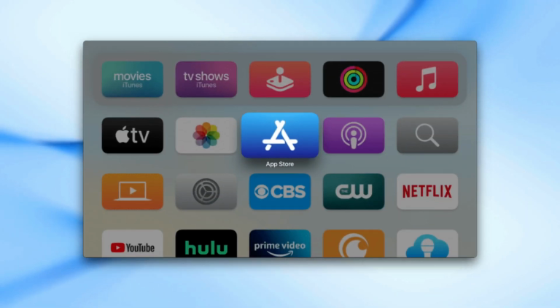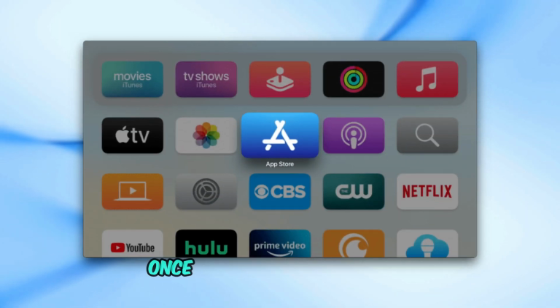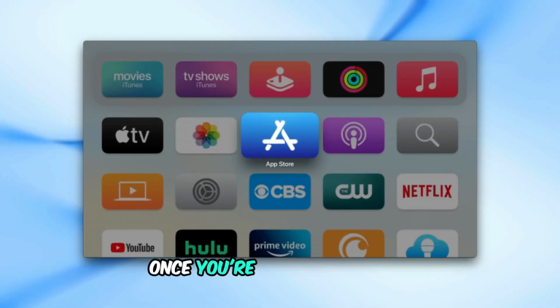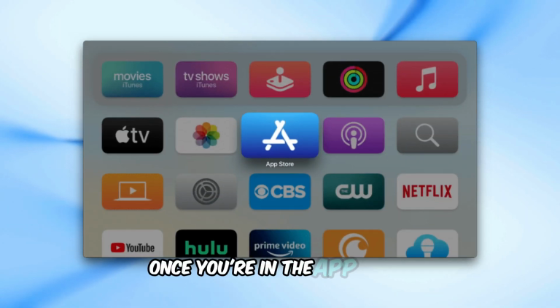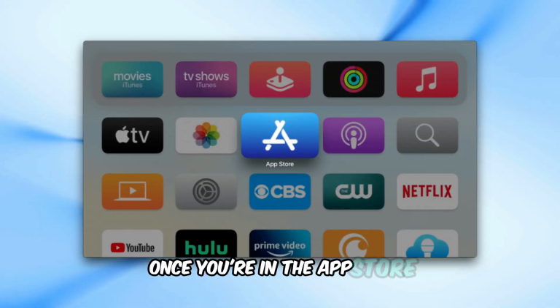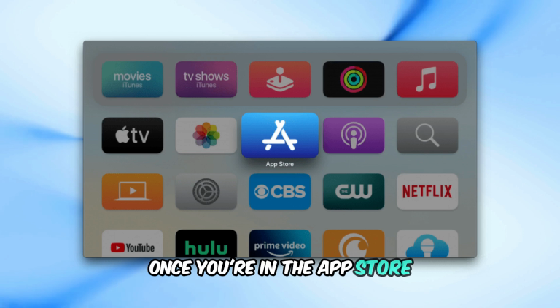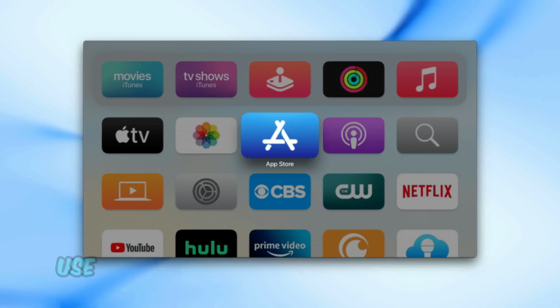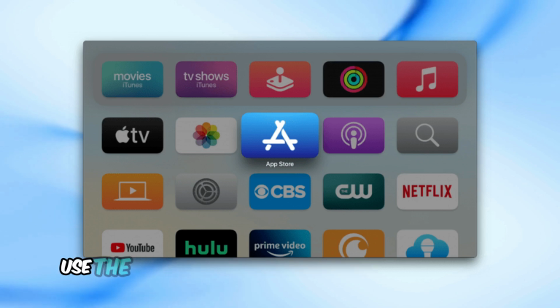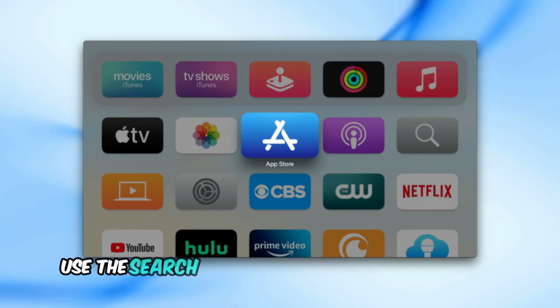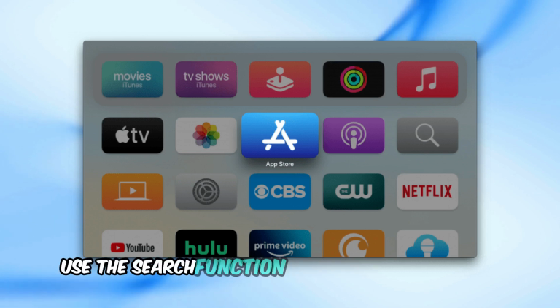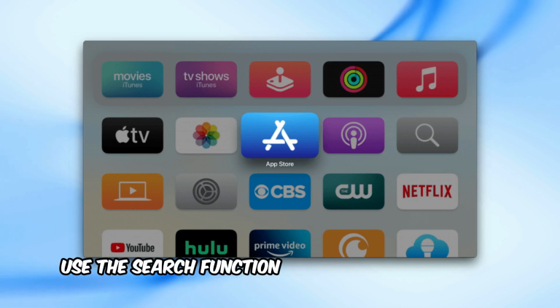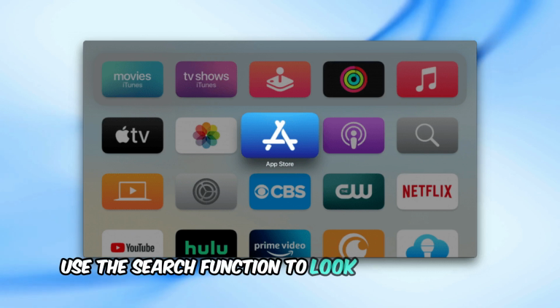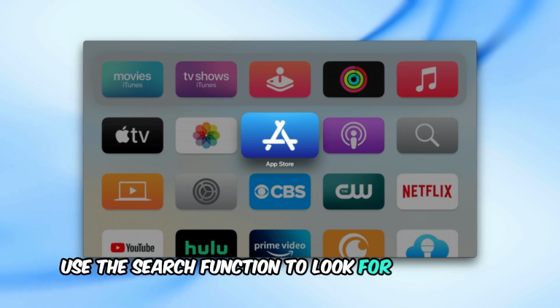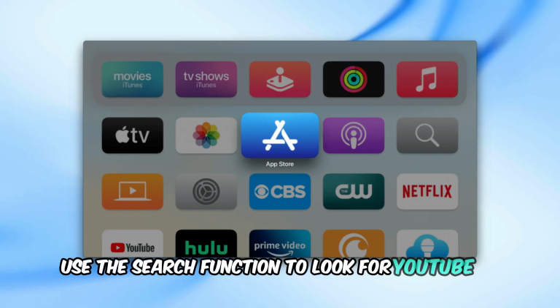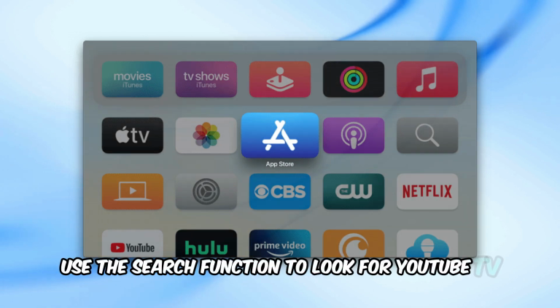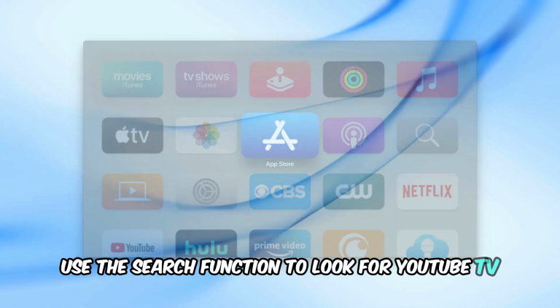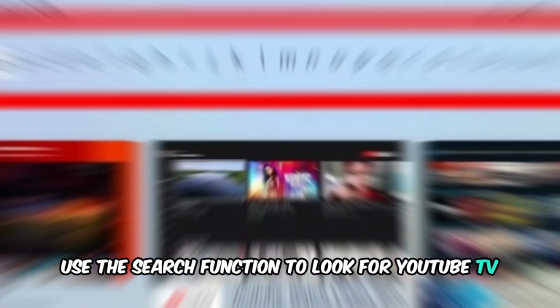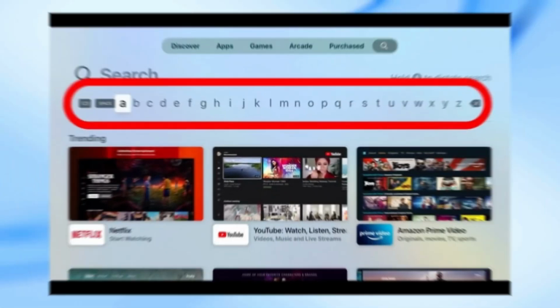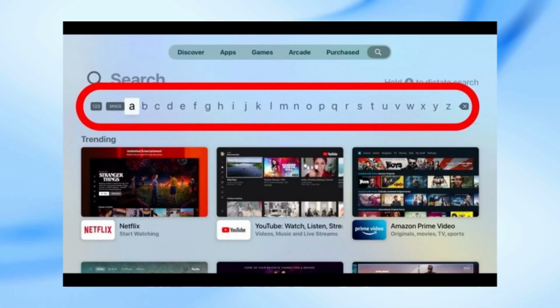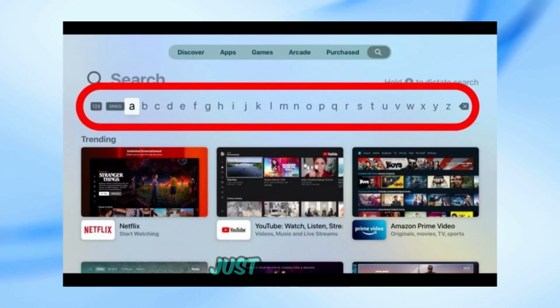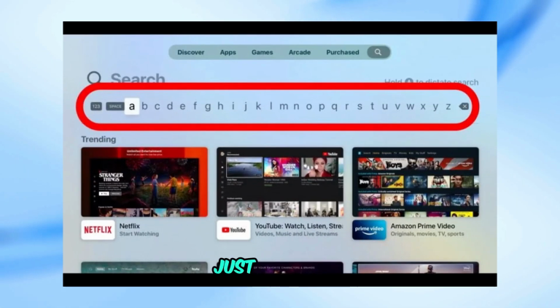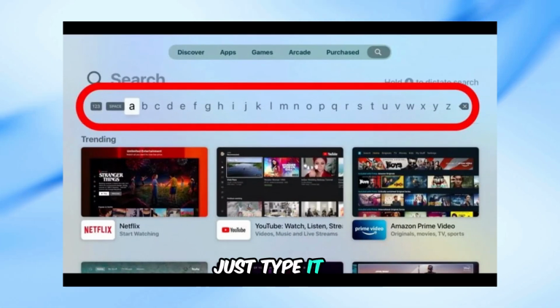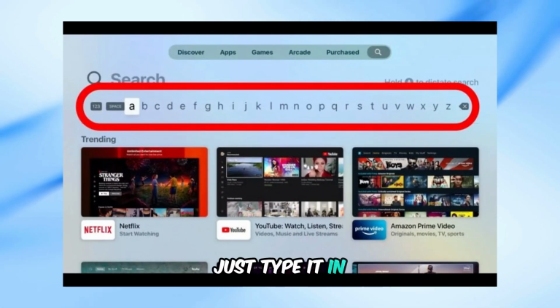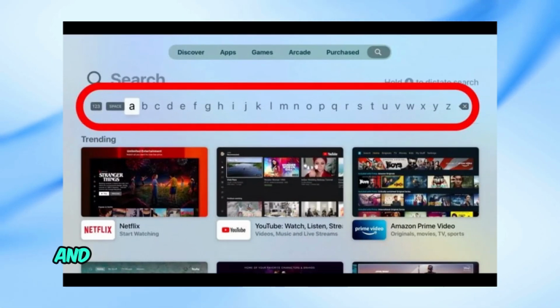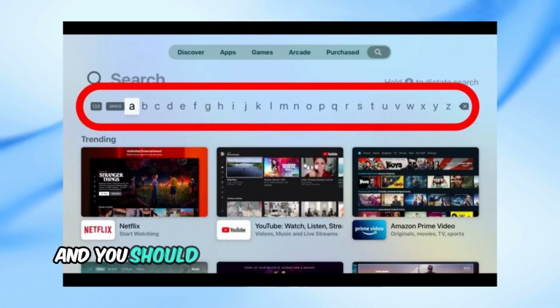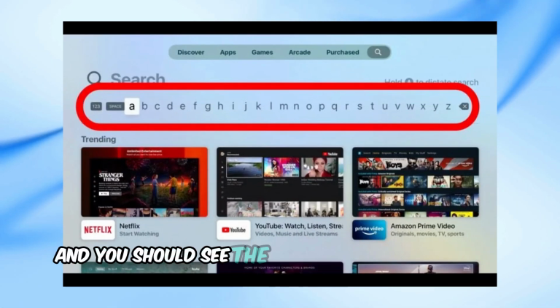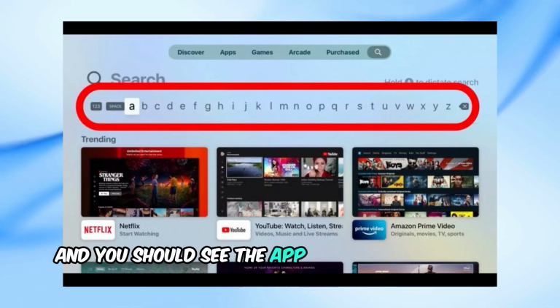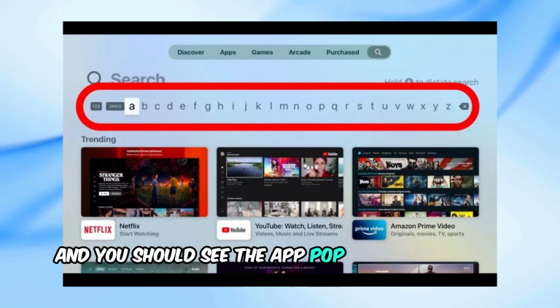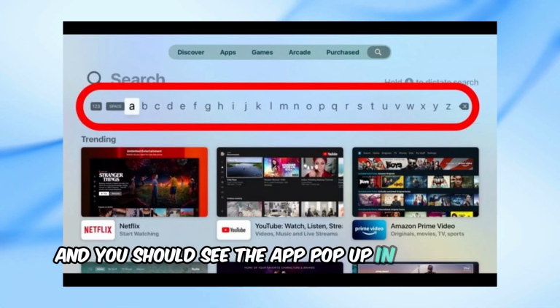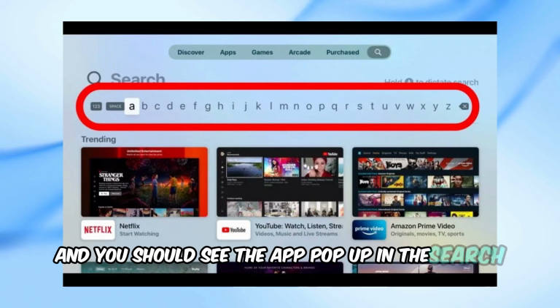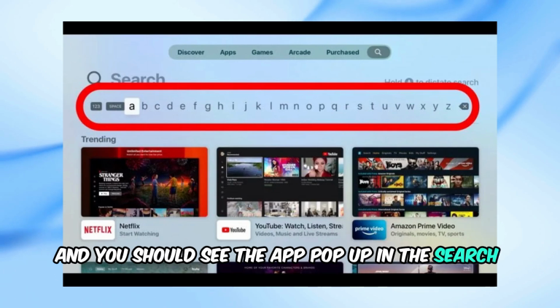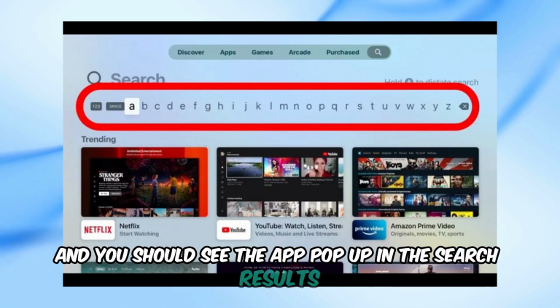Once you're in the App Store, use the search function to look for YouTube TV. Just type it in, and you should see the app pop up in the search results.